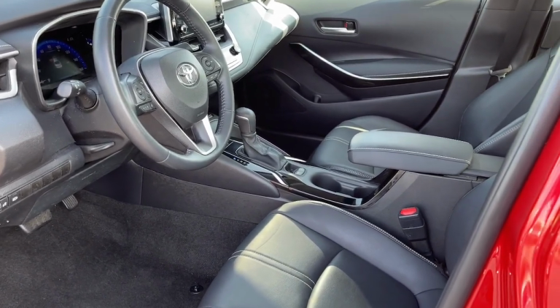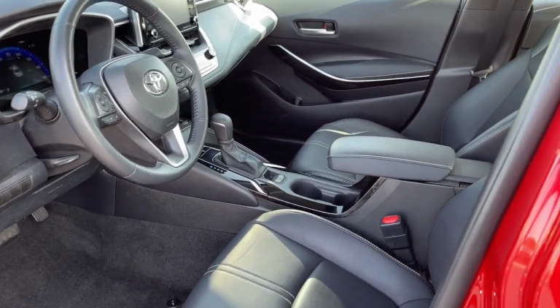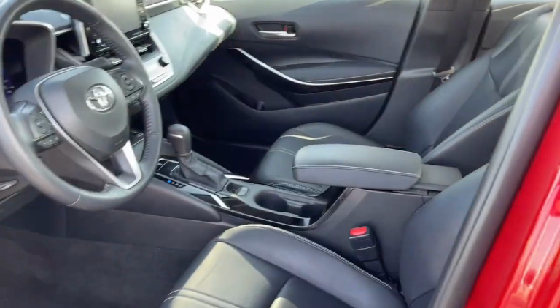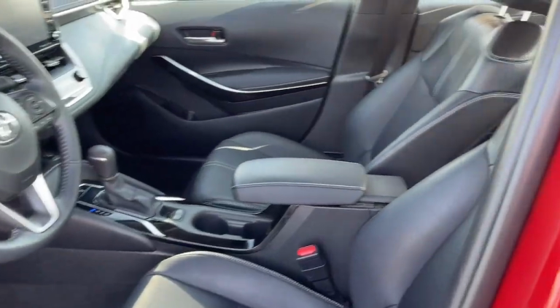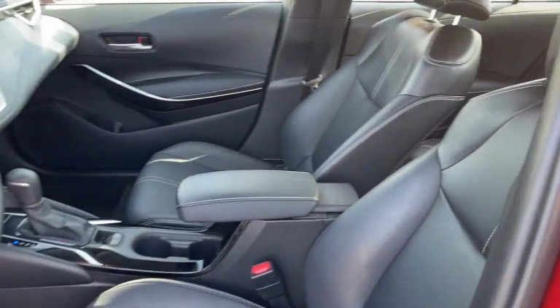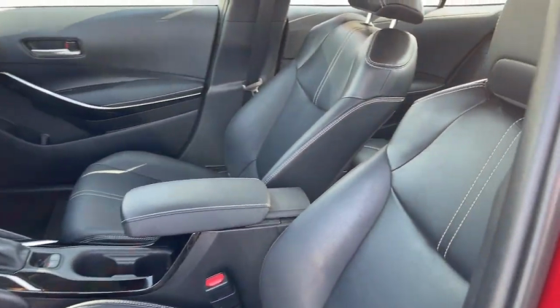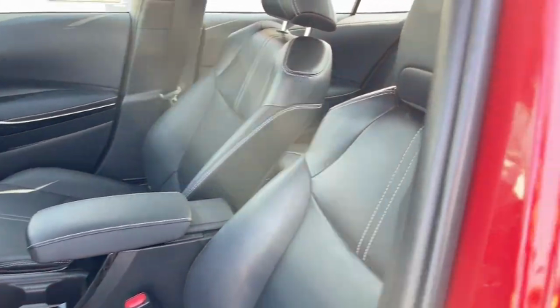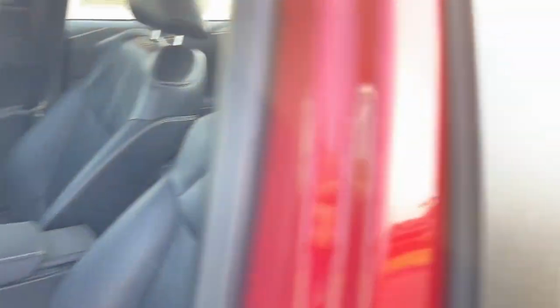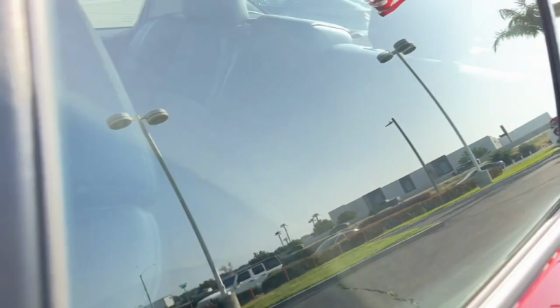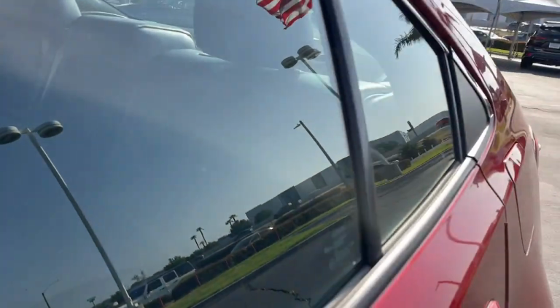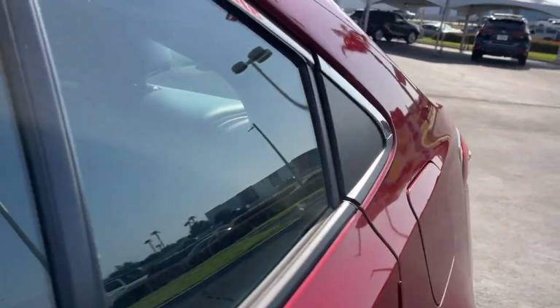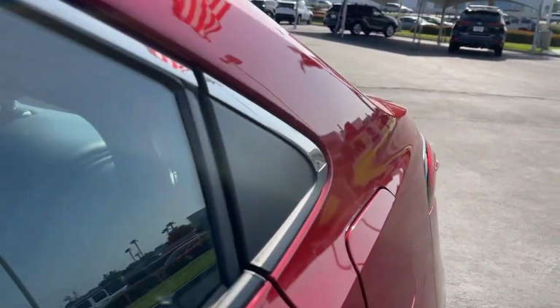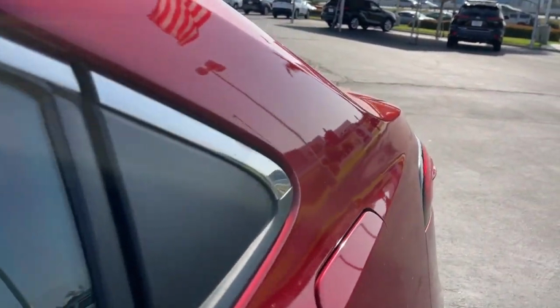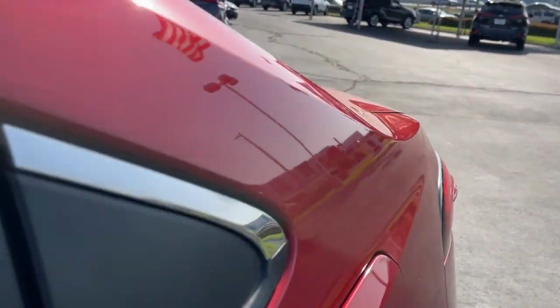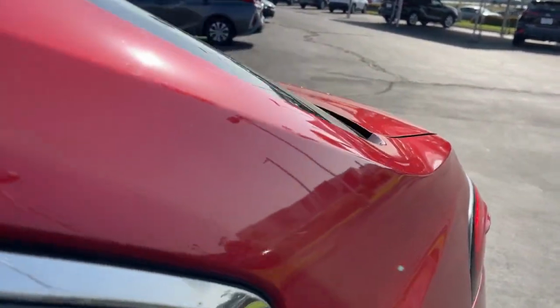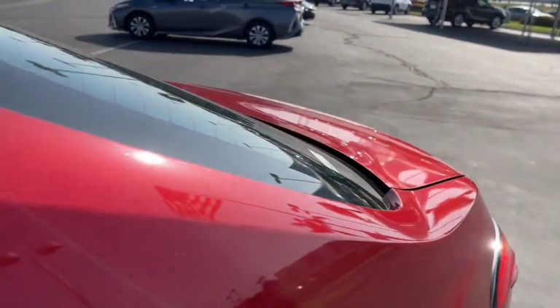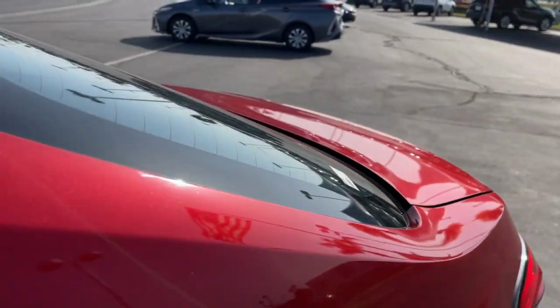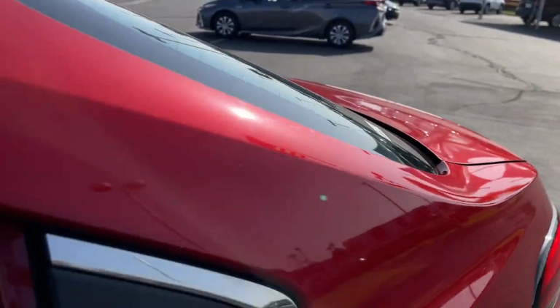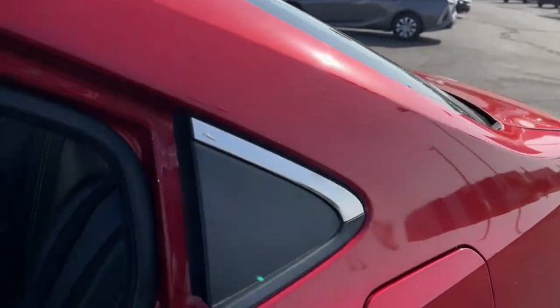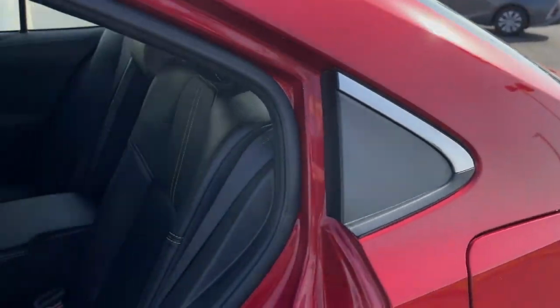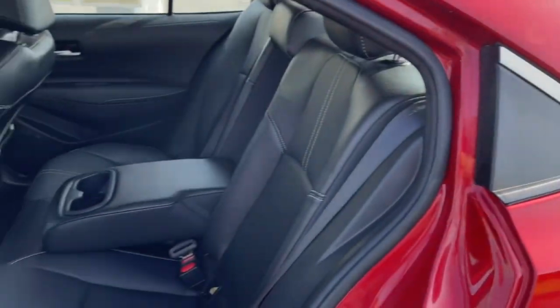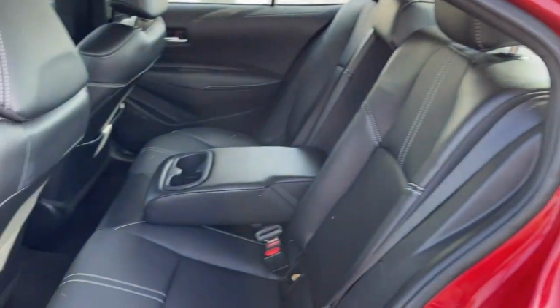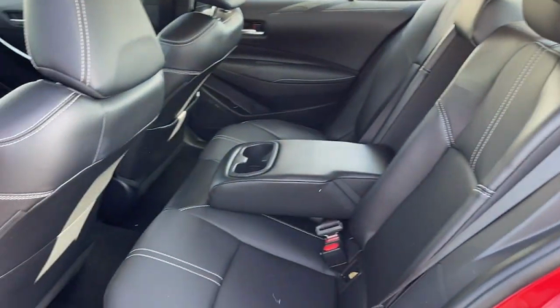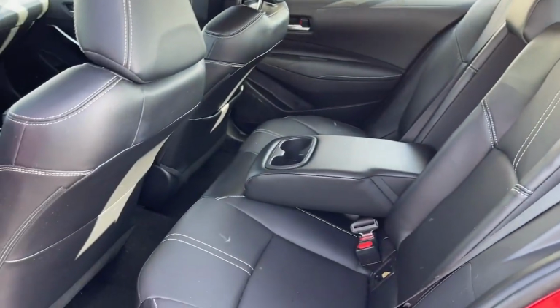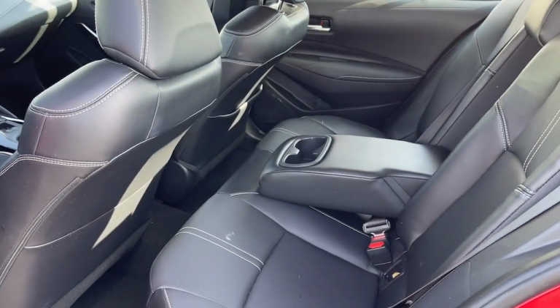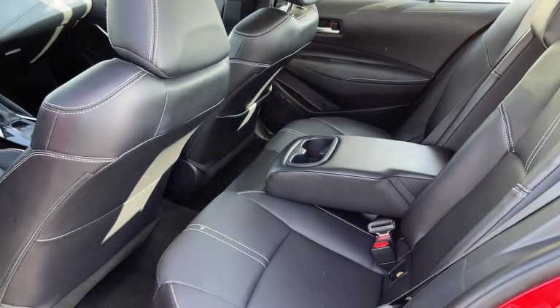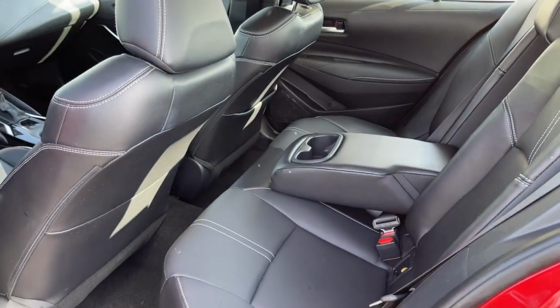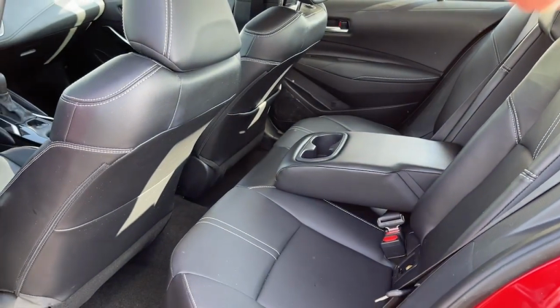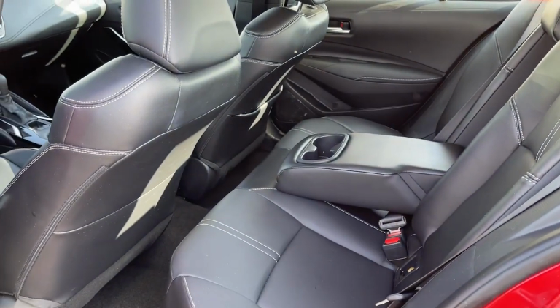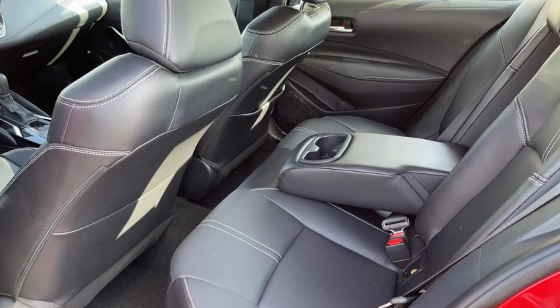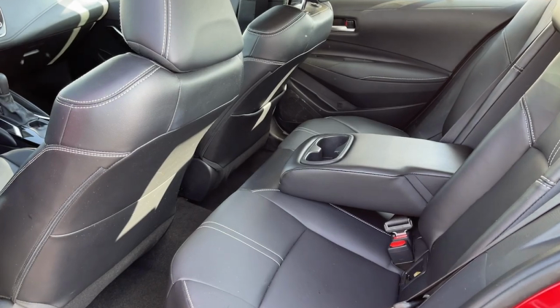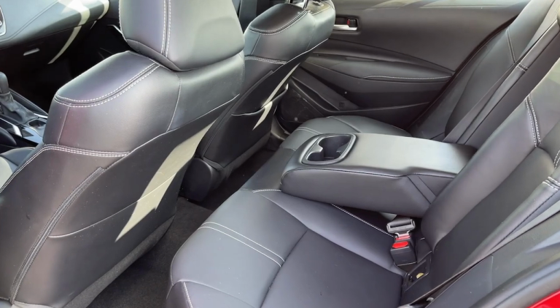Enjoy the efficiency and style this captivating Corolla has to offer. Come in for a test drive — our team will make it the best part of your day.